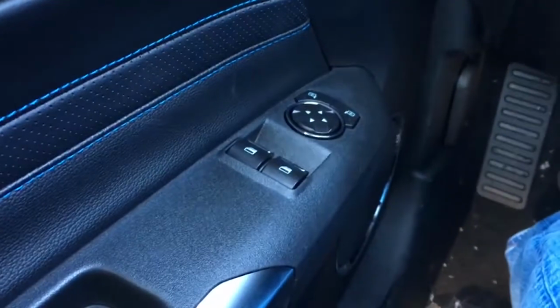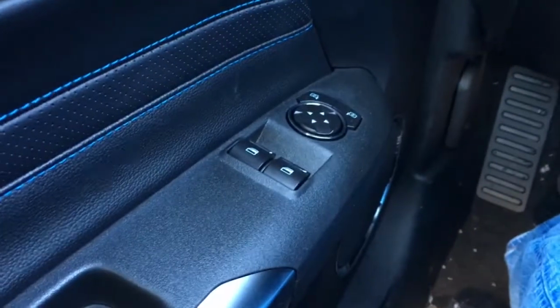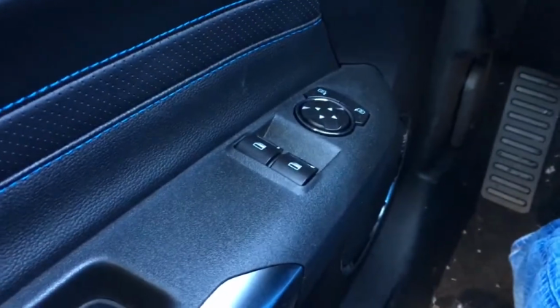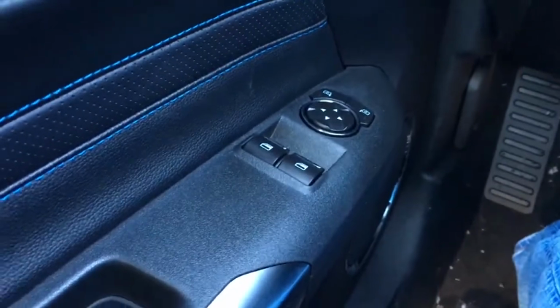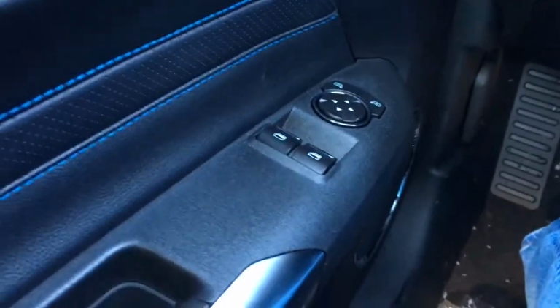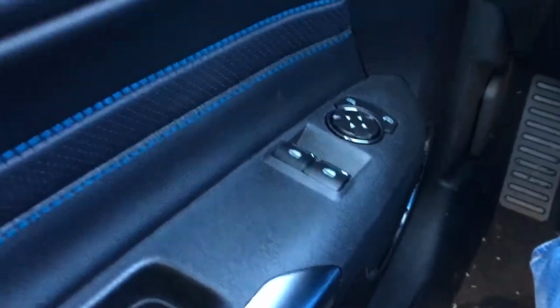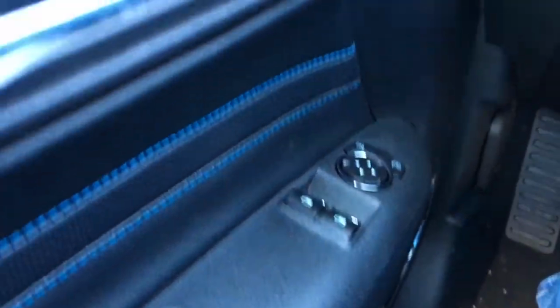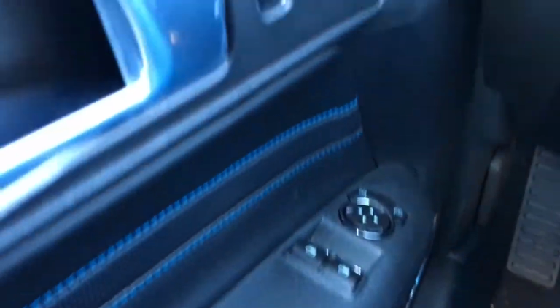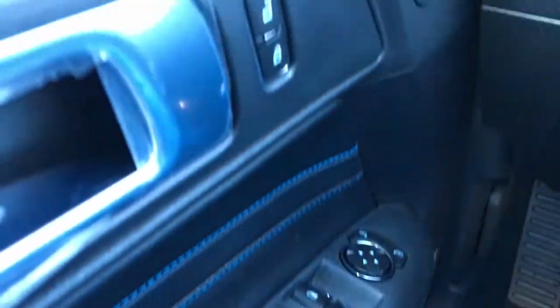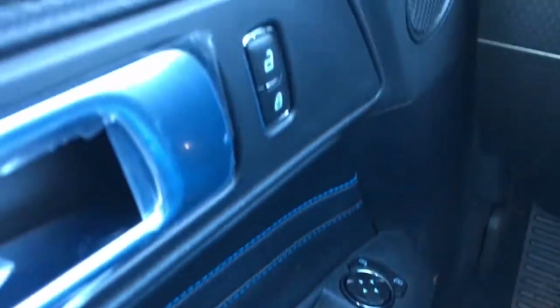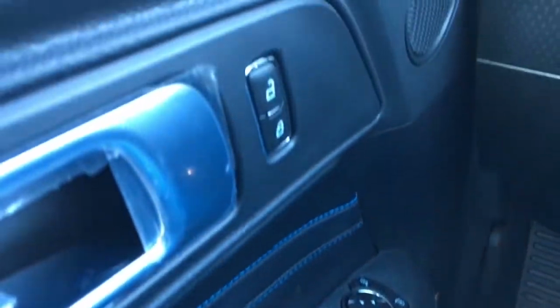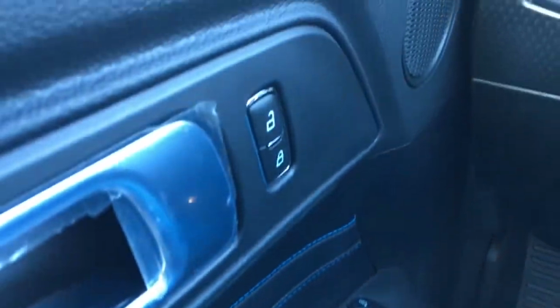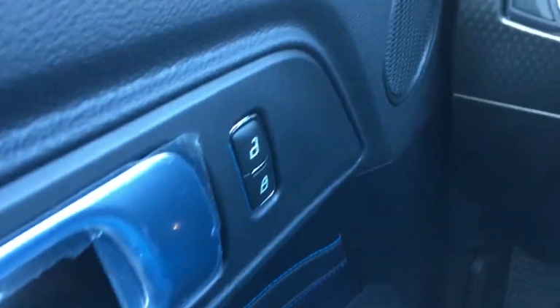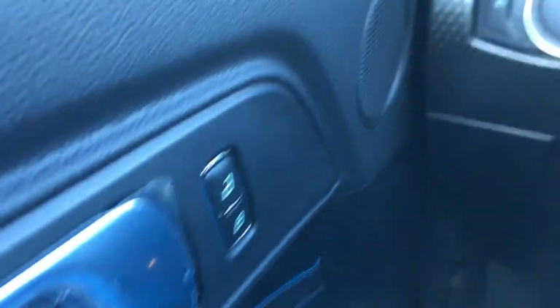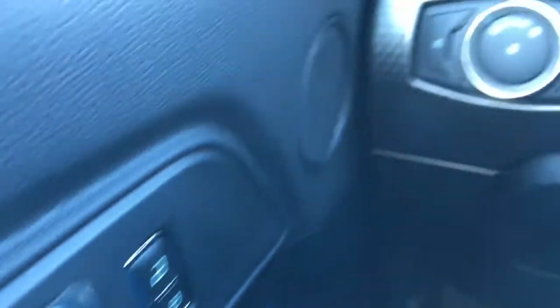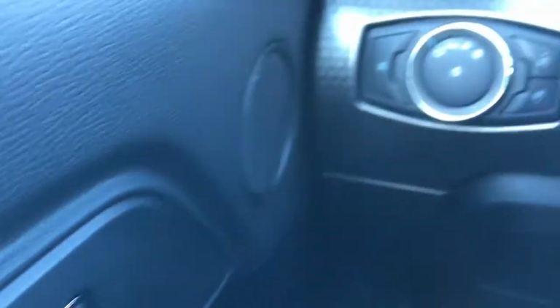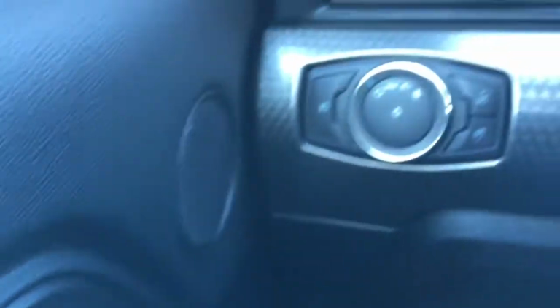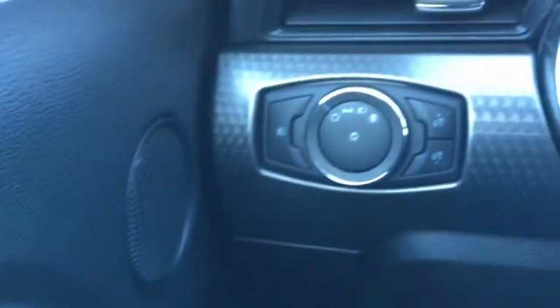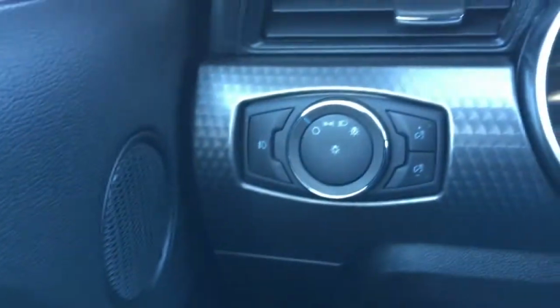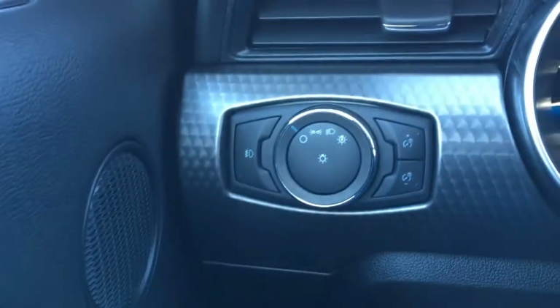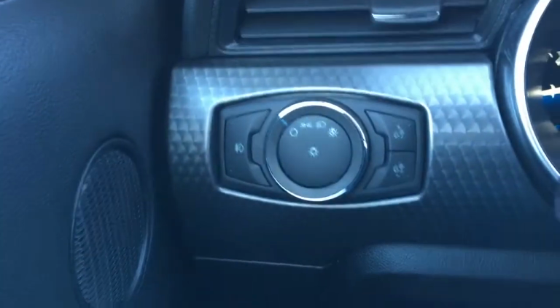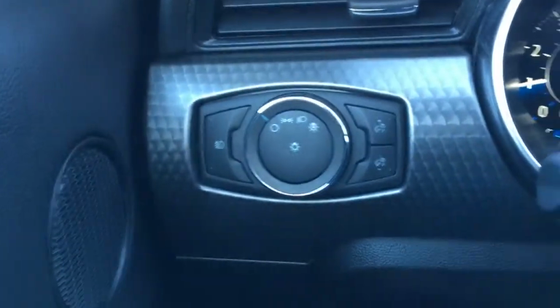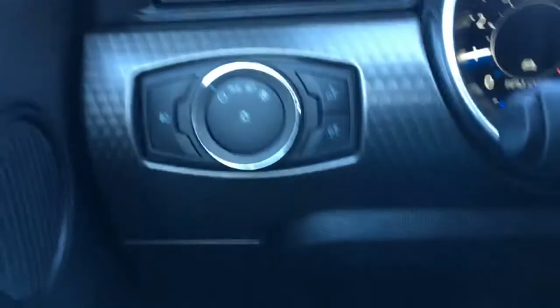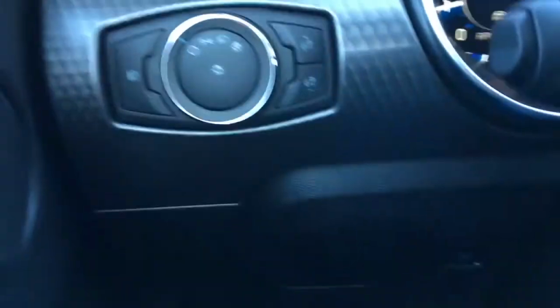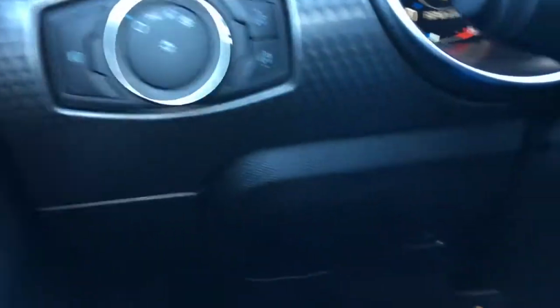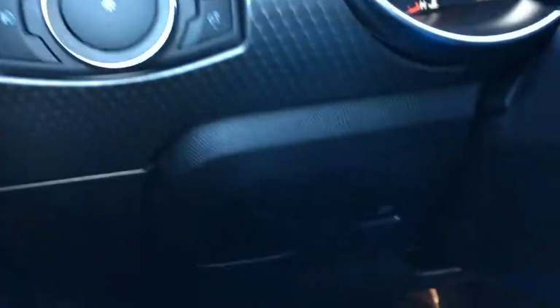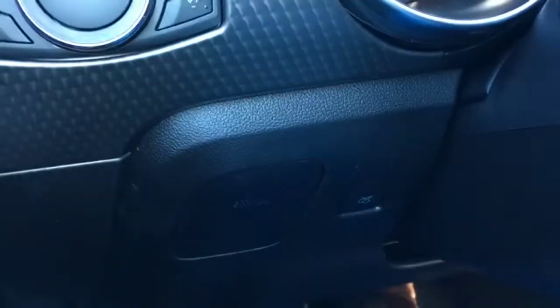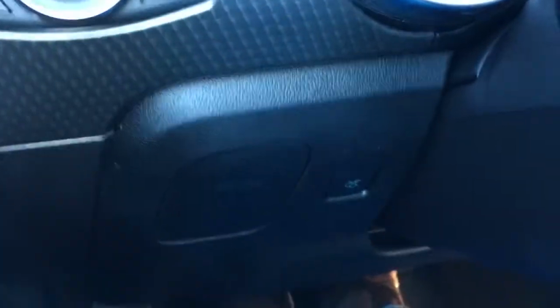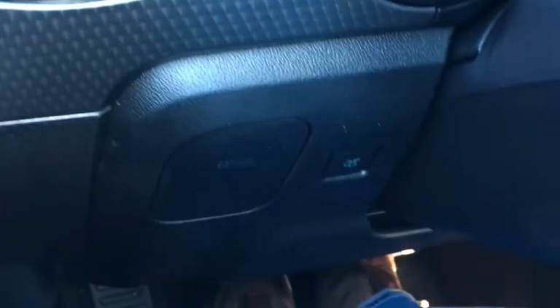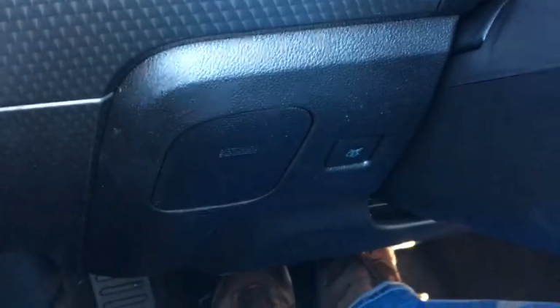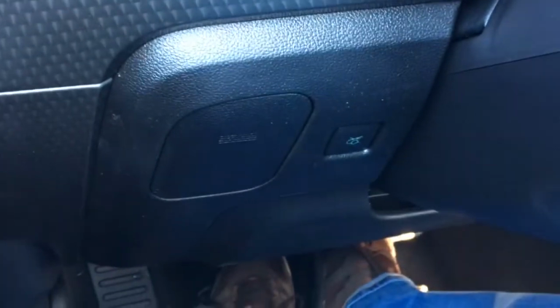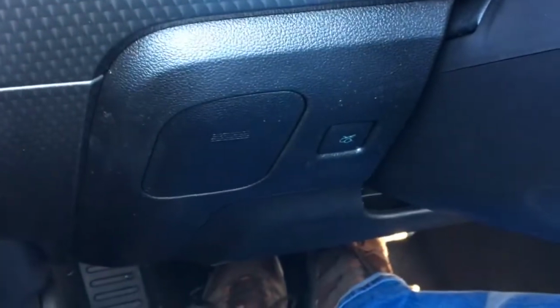In the driver door there's window and mirror controls up top, power door locks, up front lighting controls, and a release for your deck lid down there.